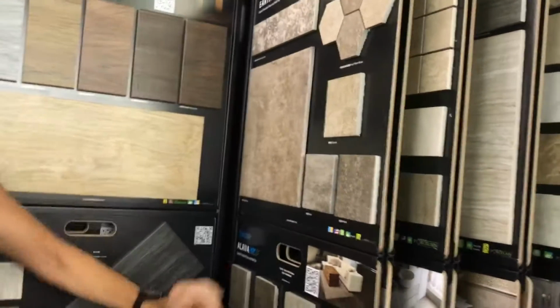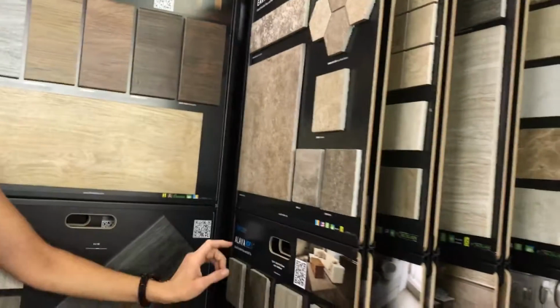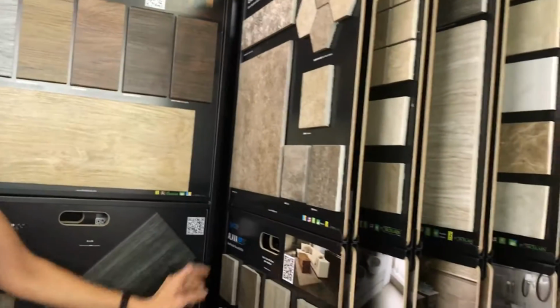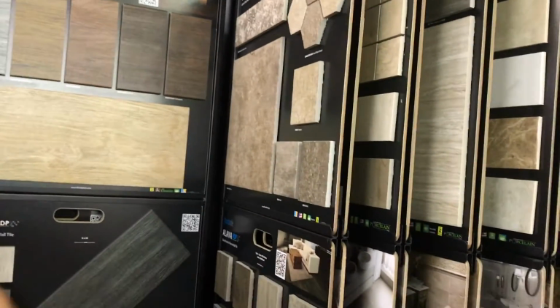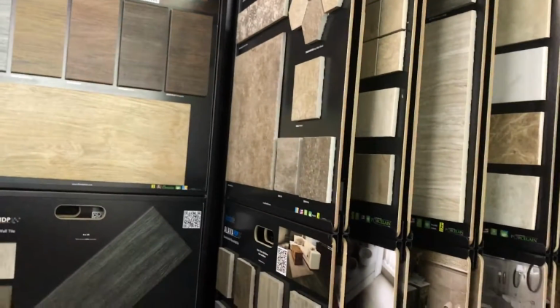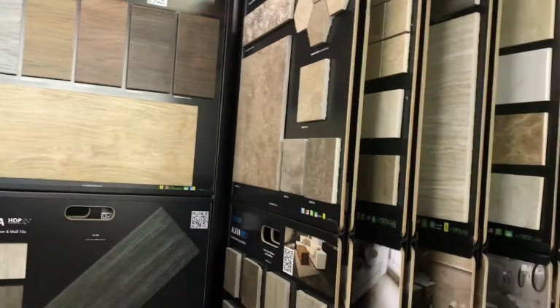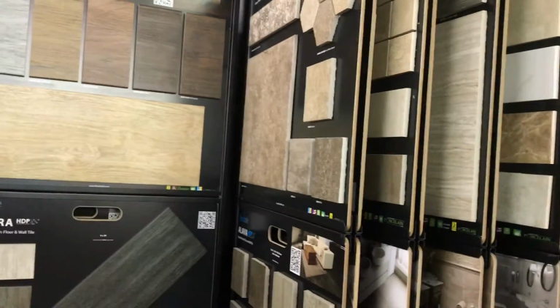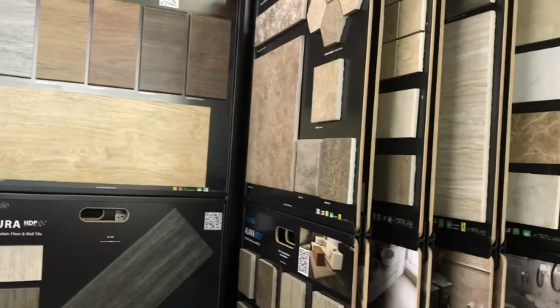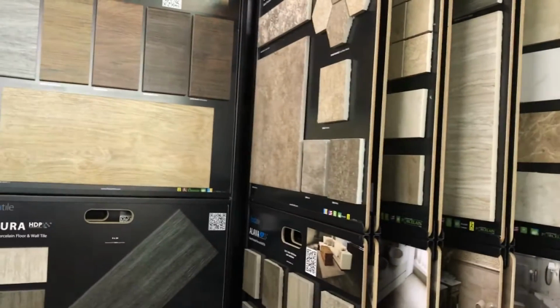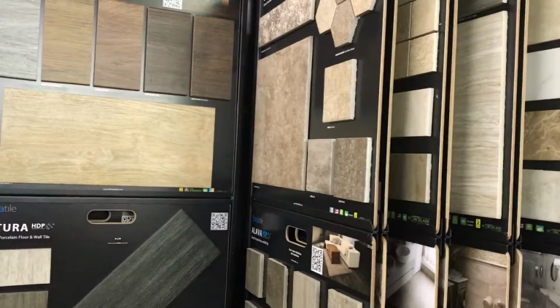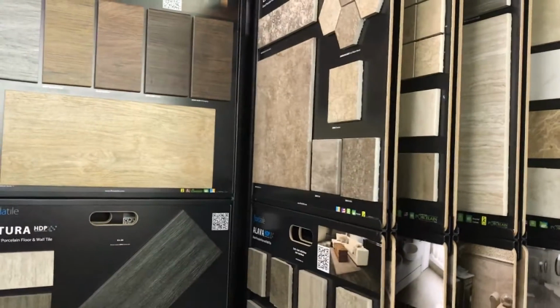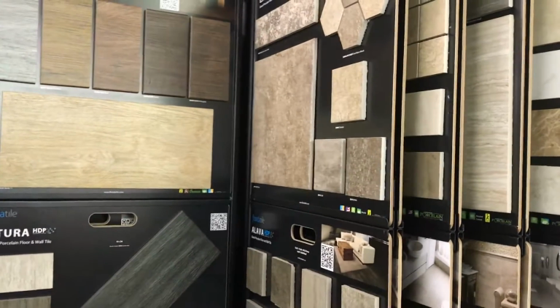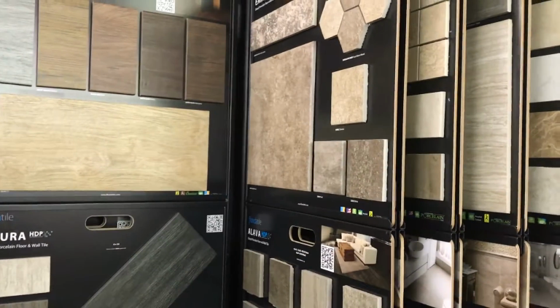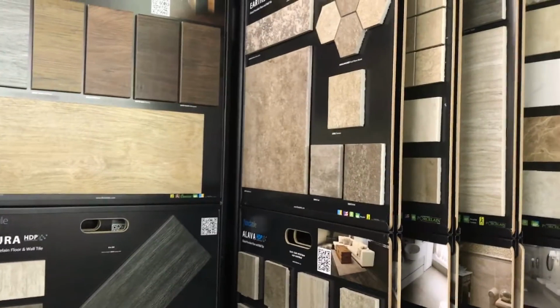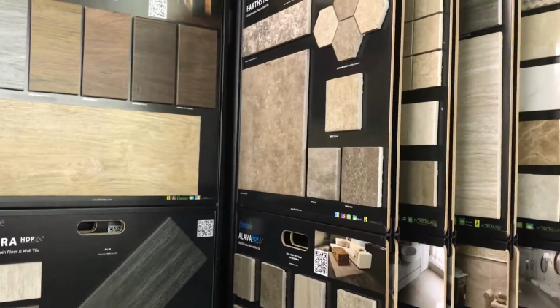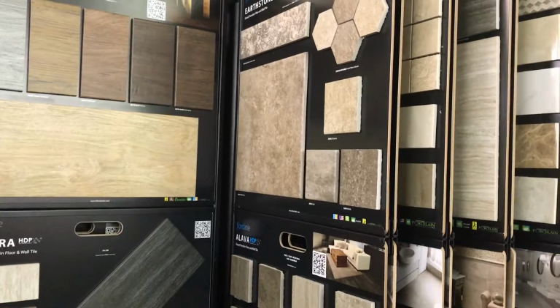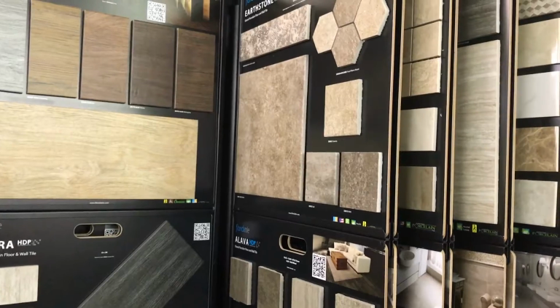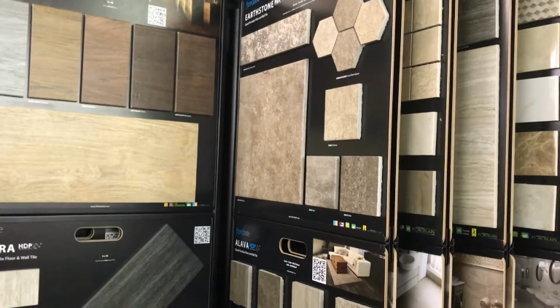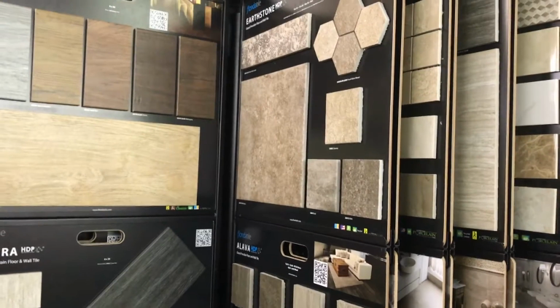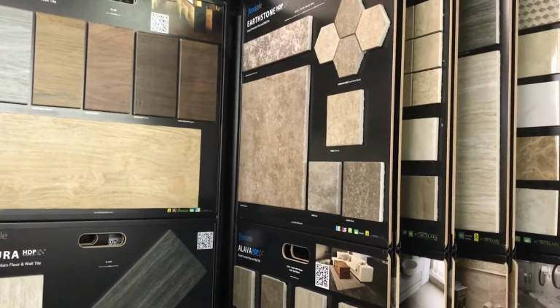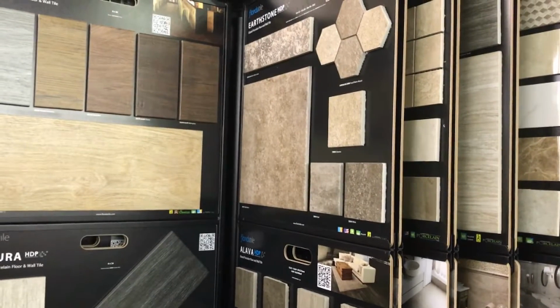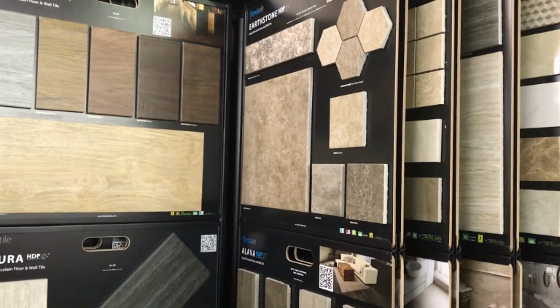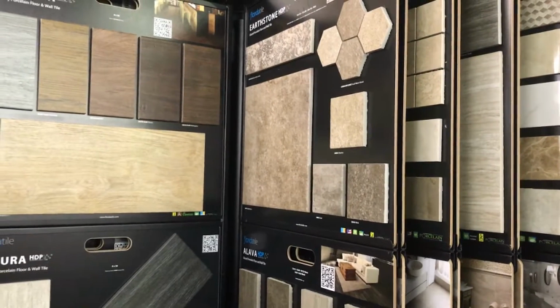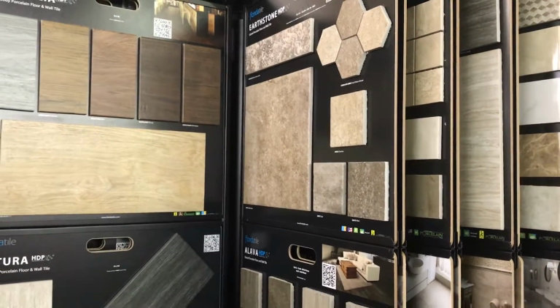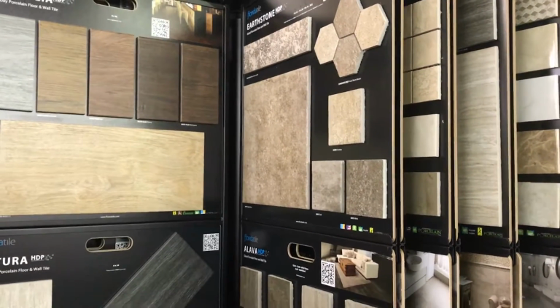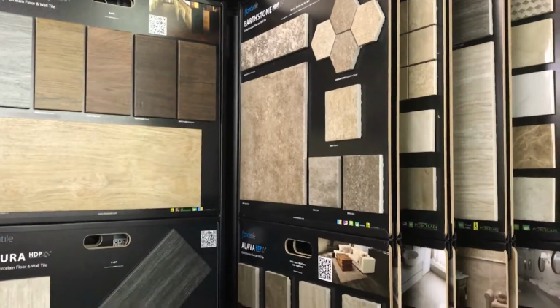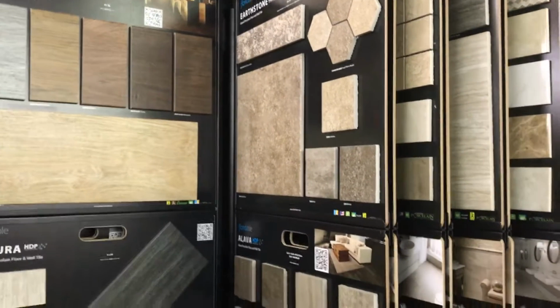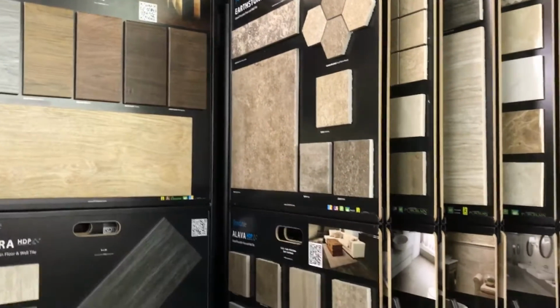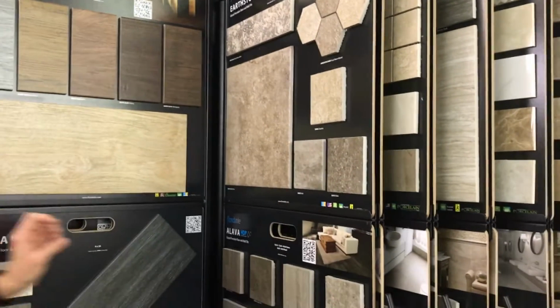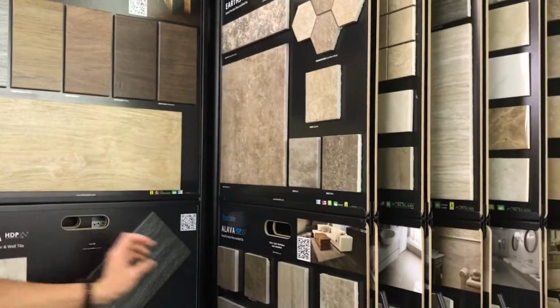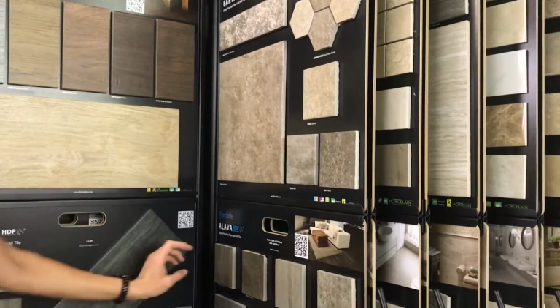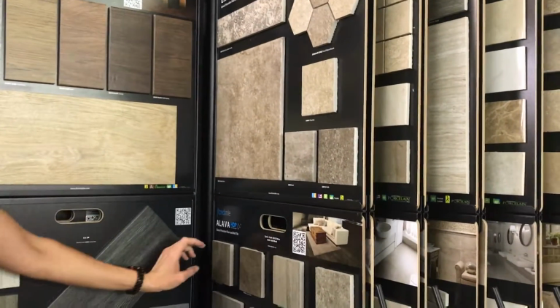These prices you're recording — how long are they good for? These prices are going to be good until the end of June. So y'all have a couple of months.